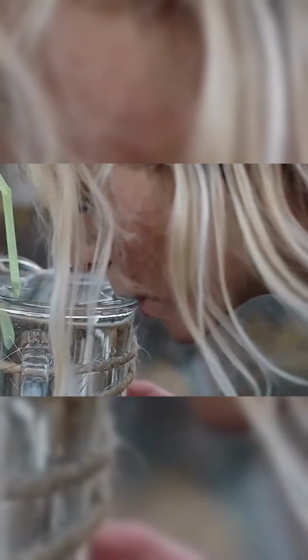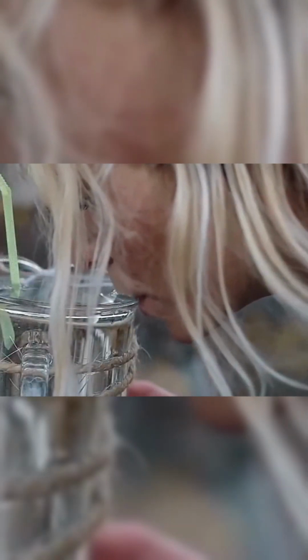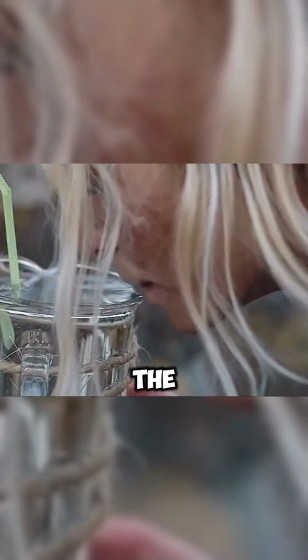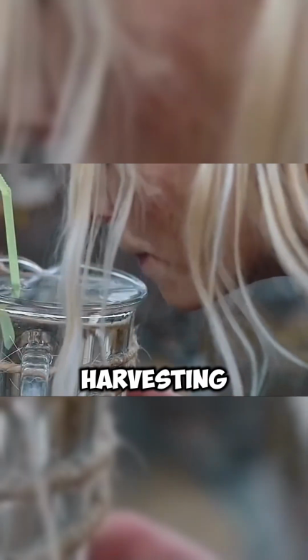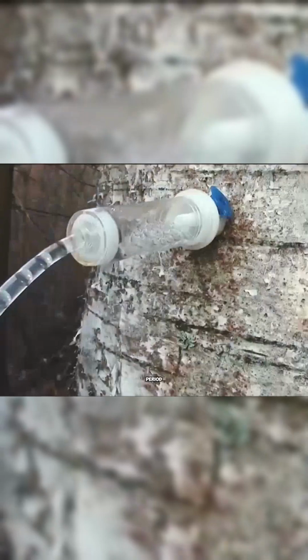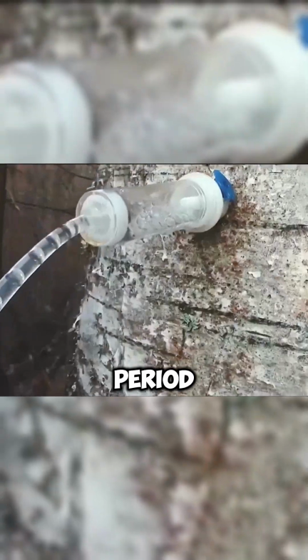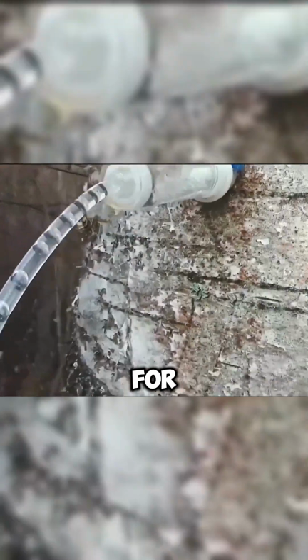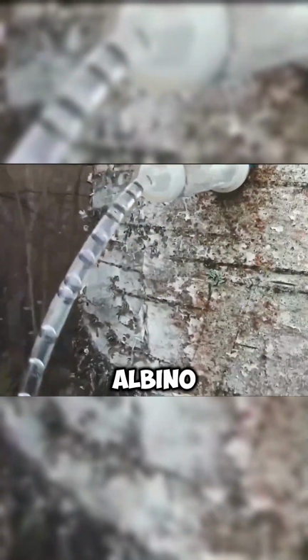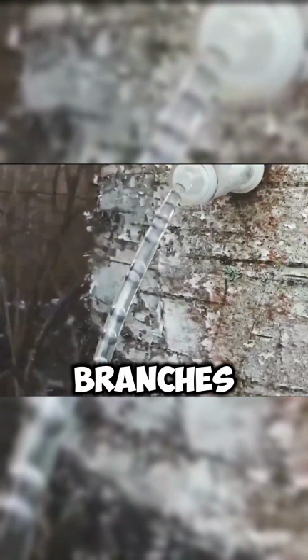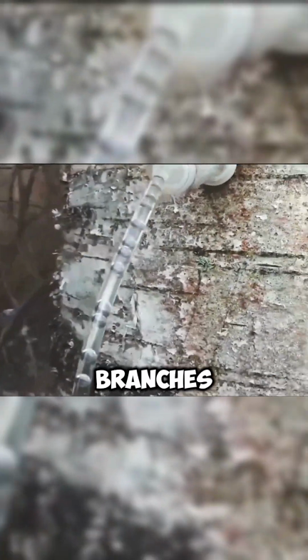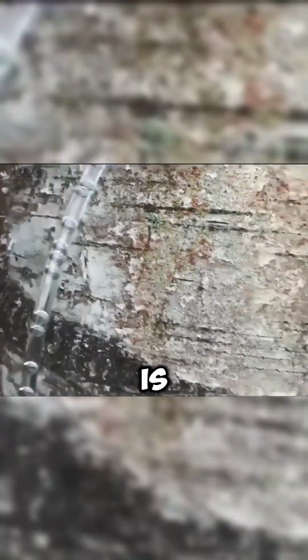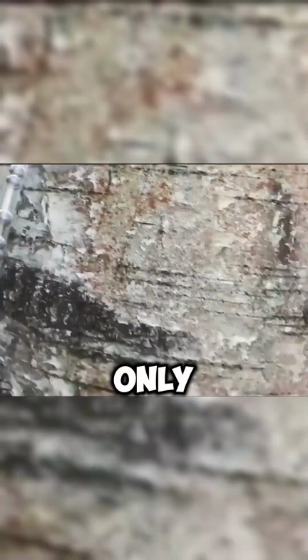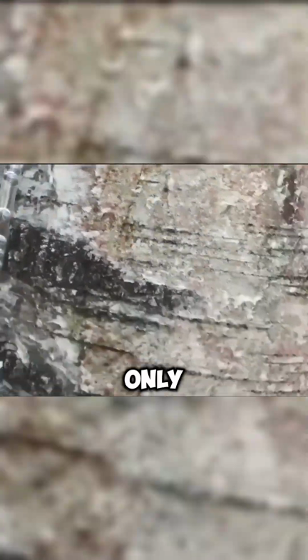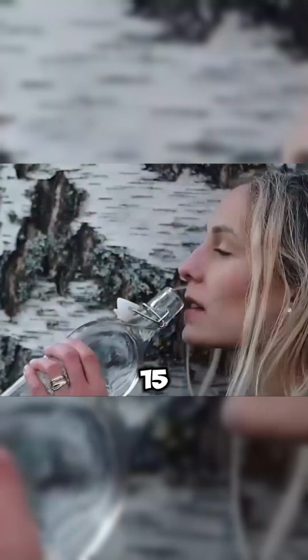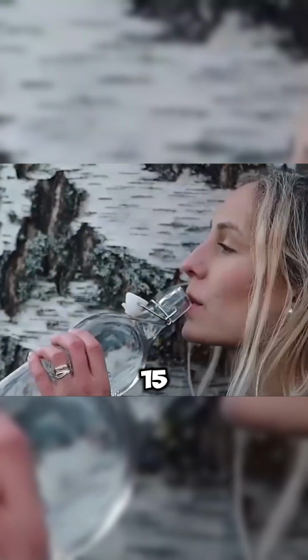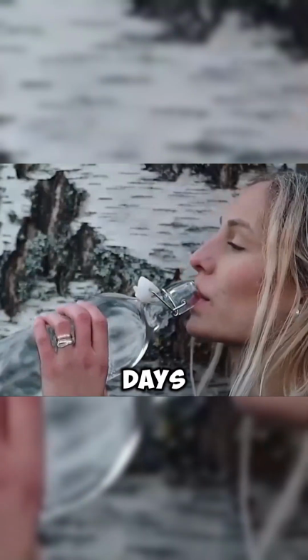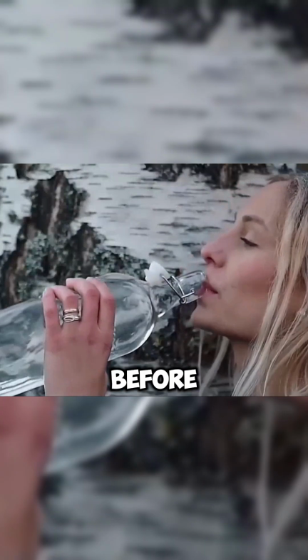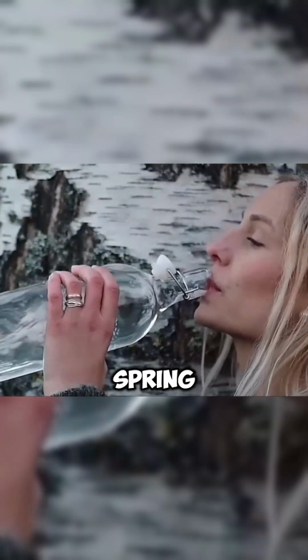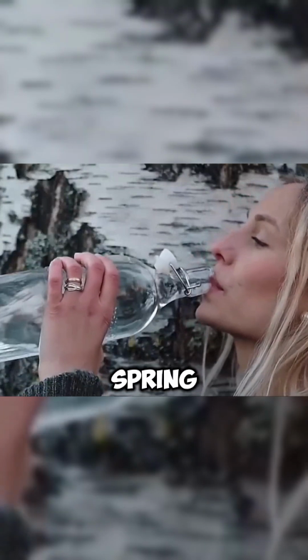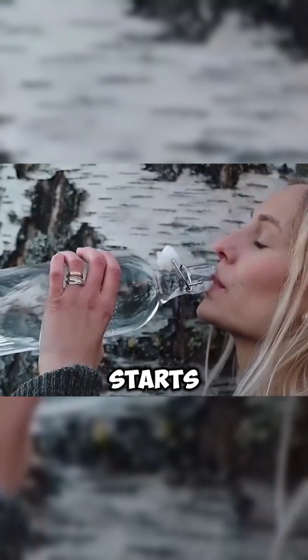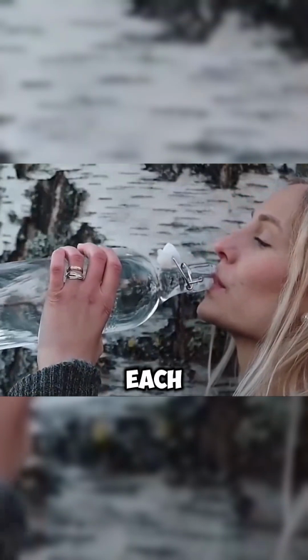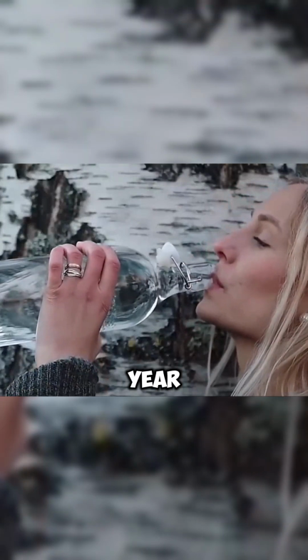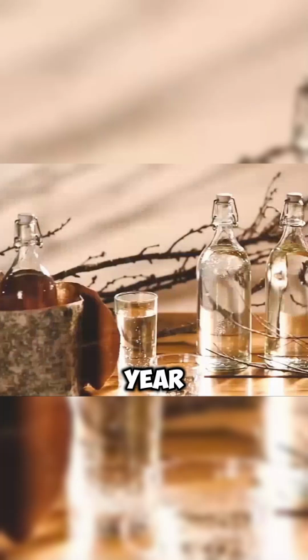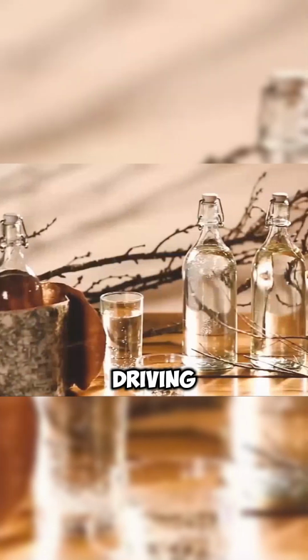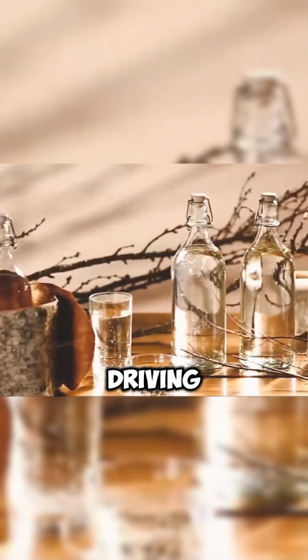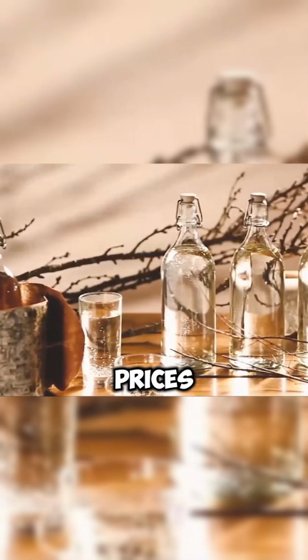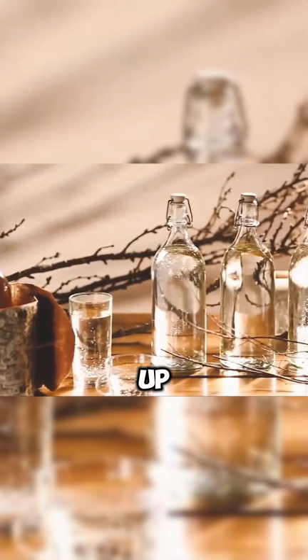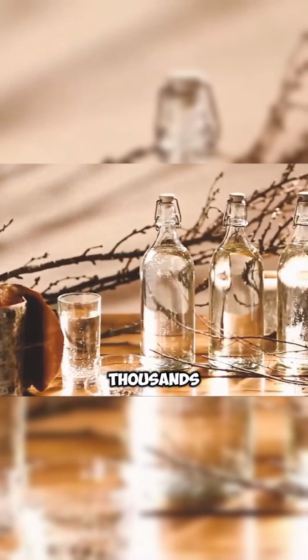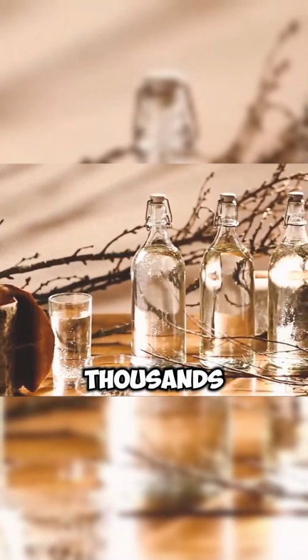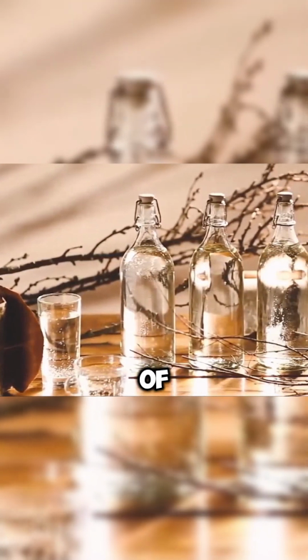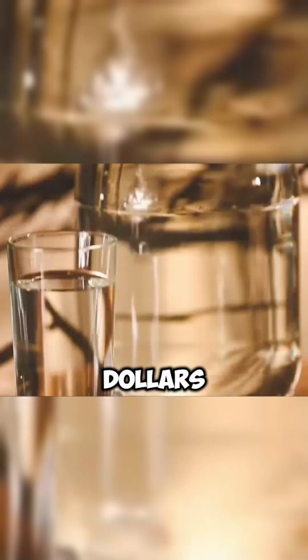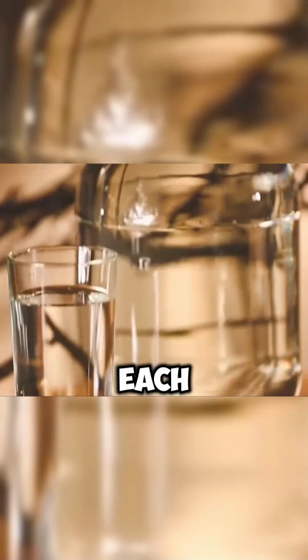The harvesting period for albino branches is only 15 days before spring starts each year, driving prices up to thousands of dollars each.